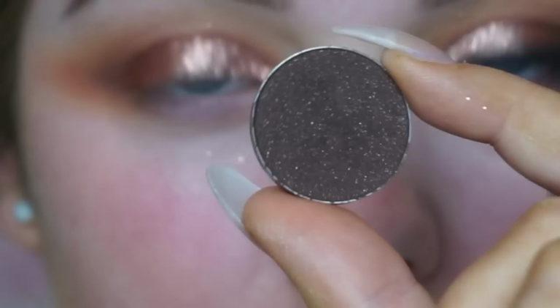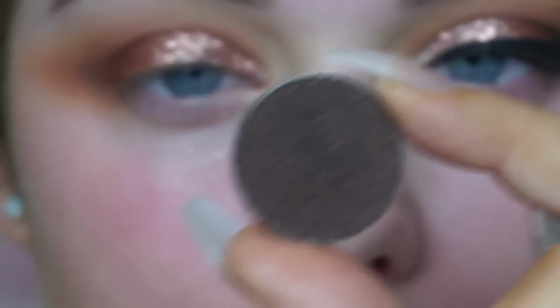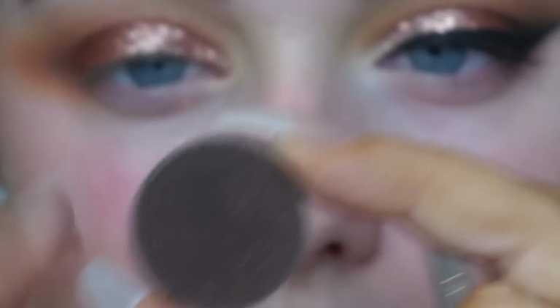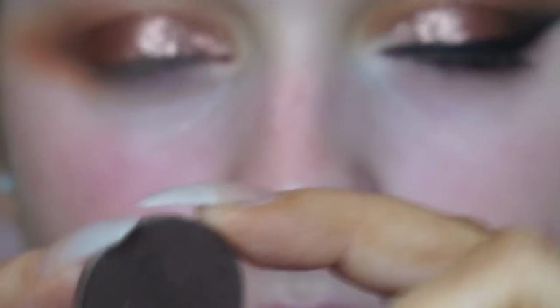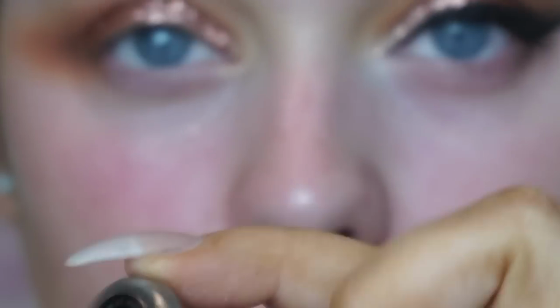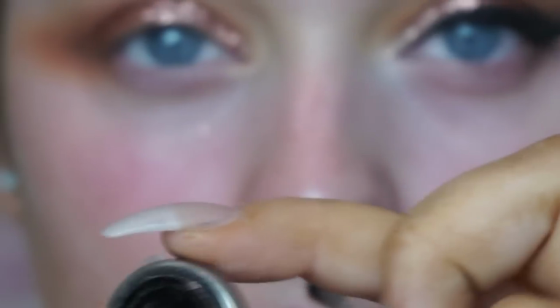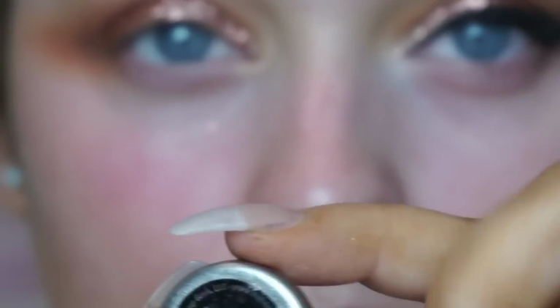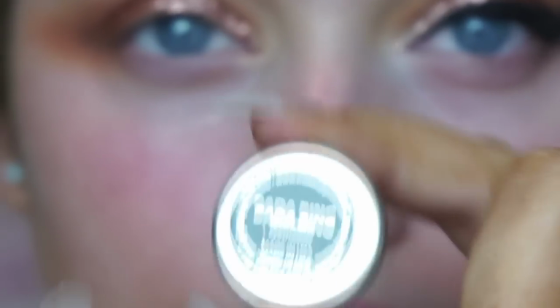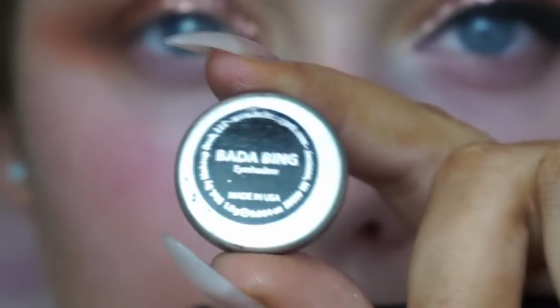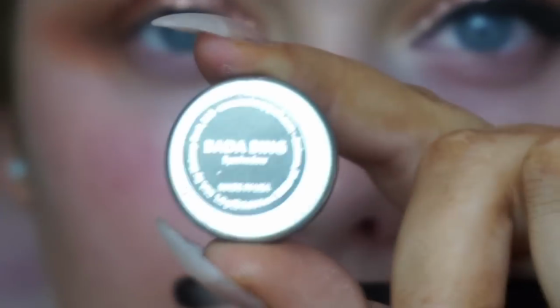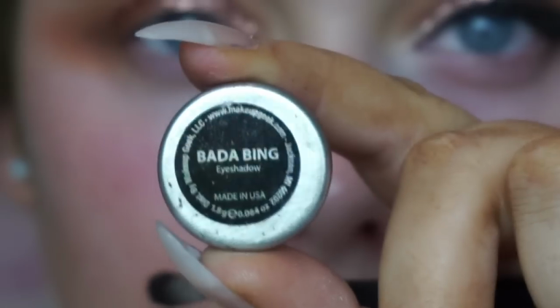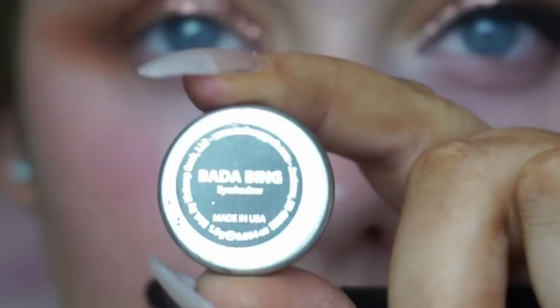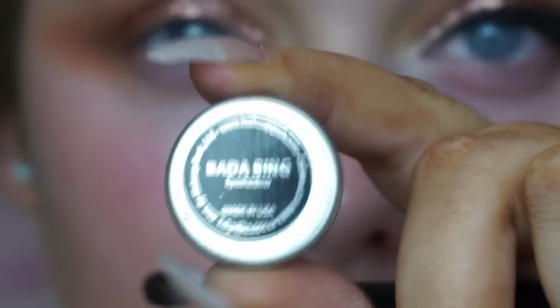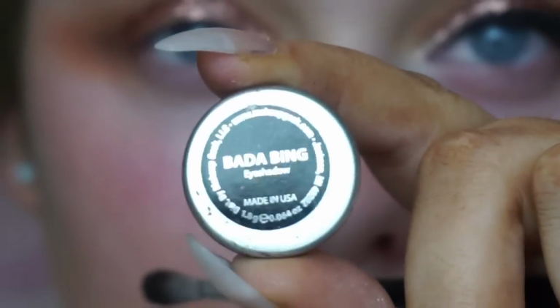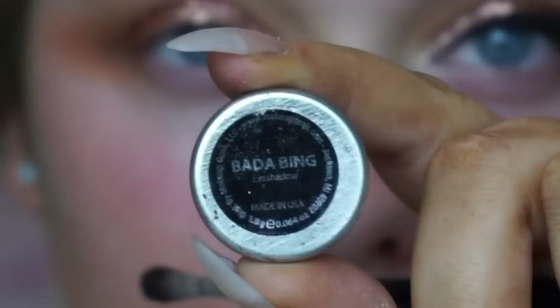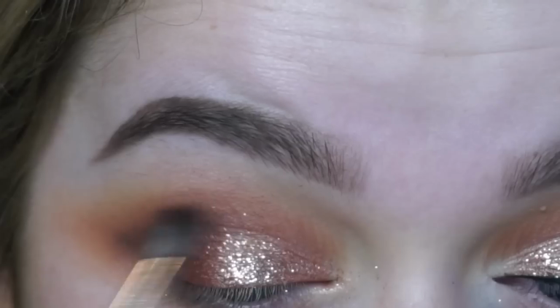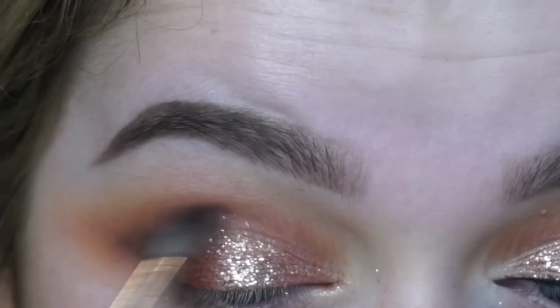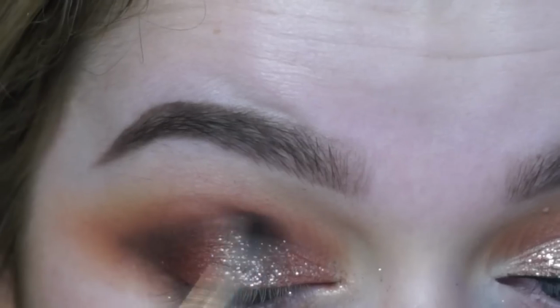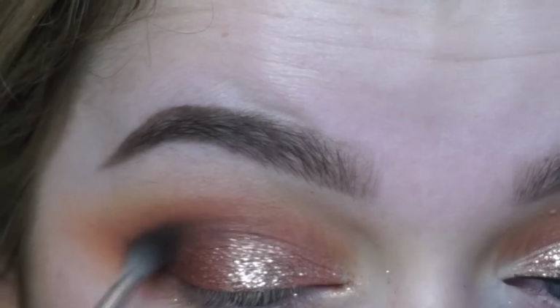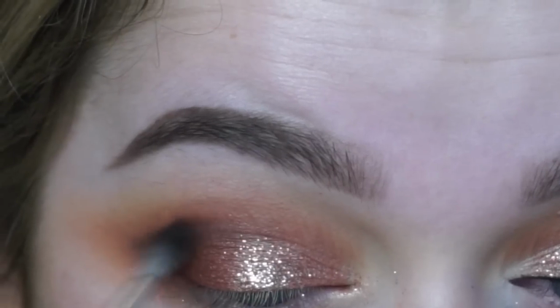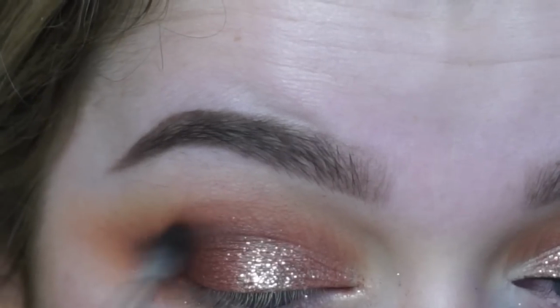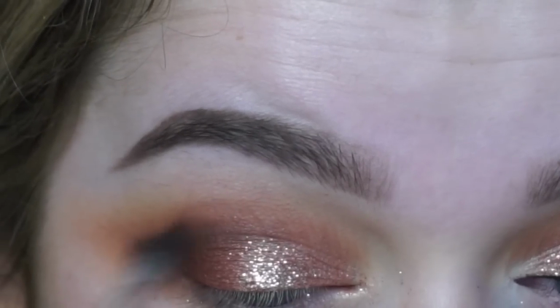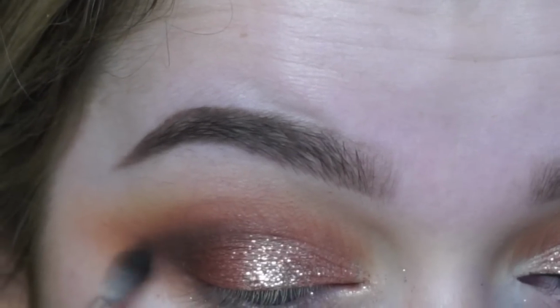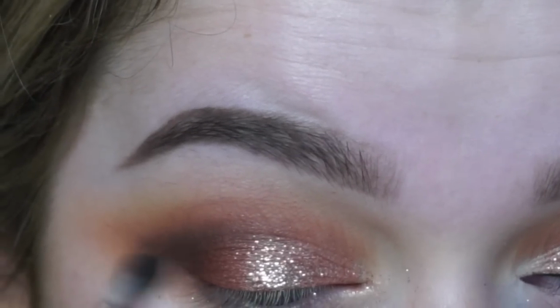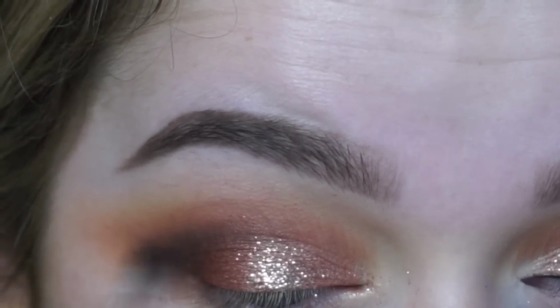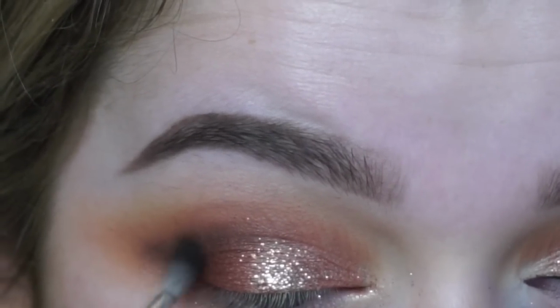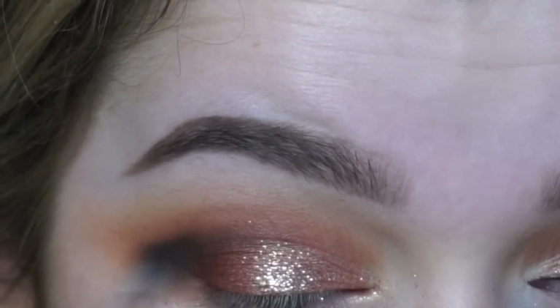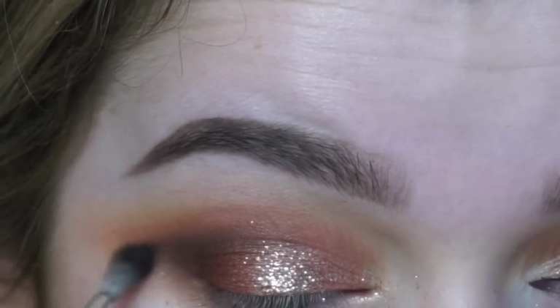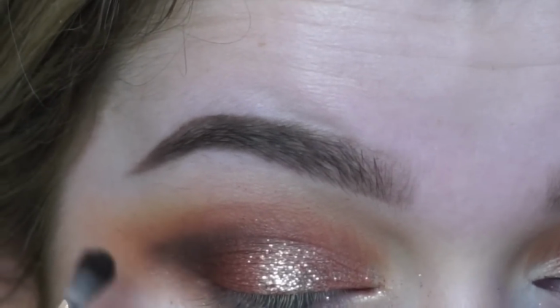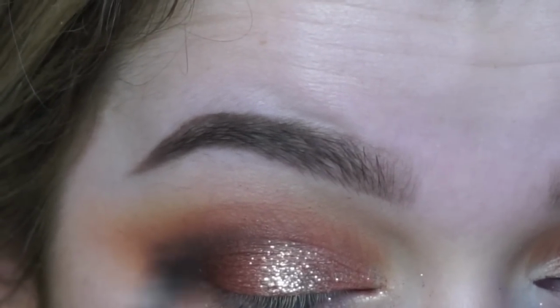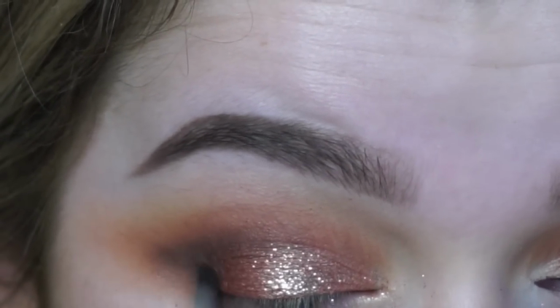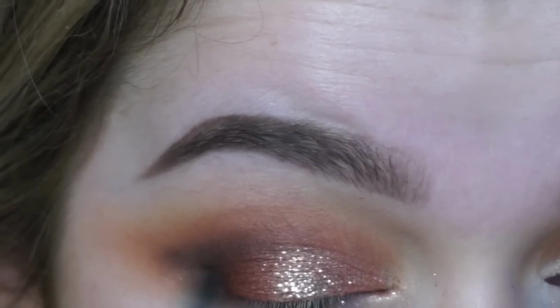Then going in with a dark brown shimmery shade, I'm using that to further deepen the socket and almost create a soft cut crease kind of look.